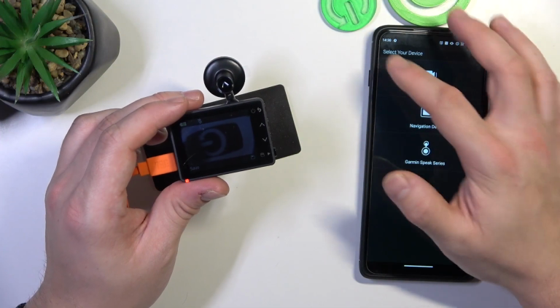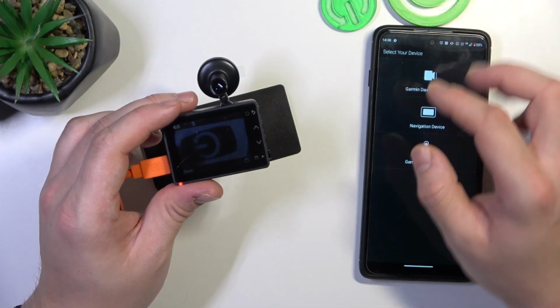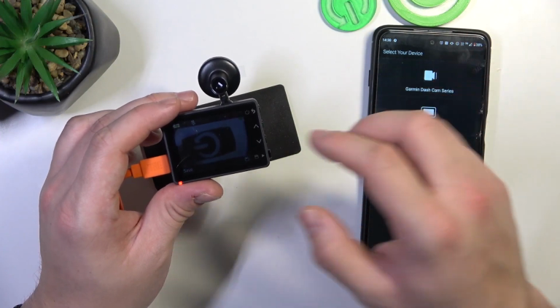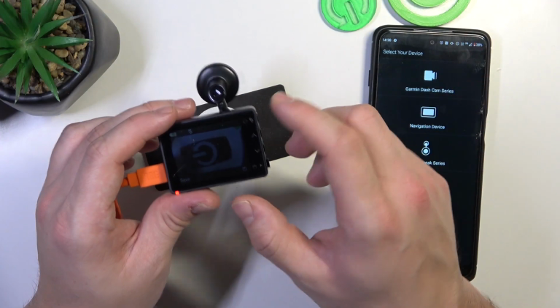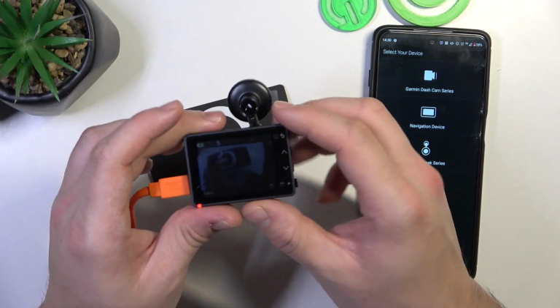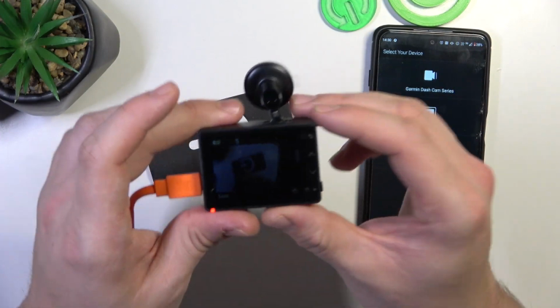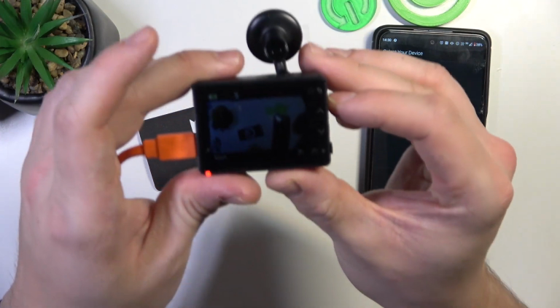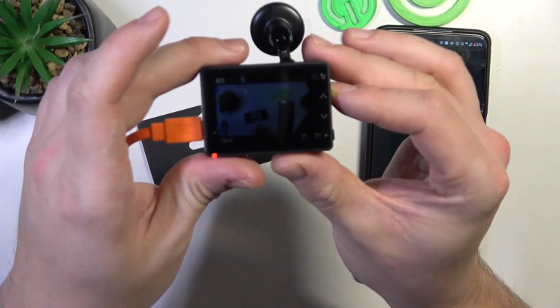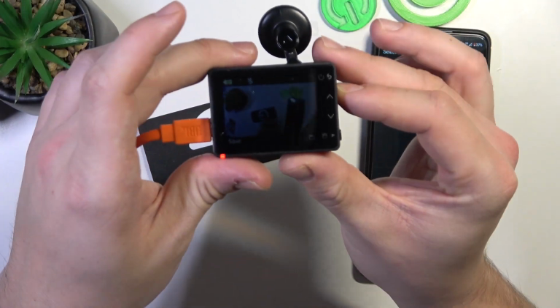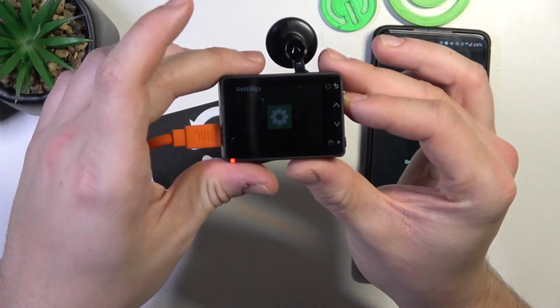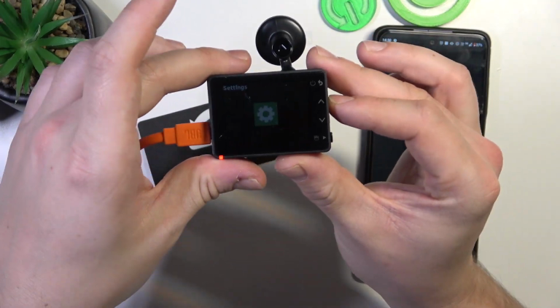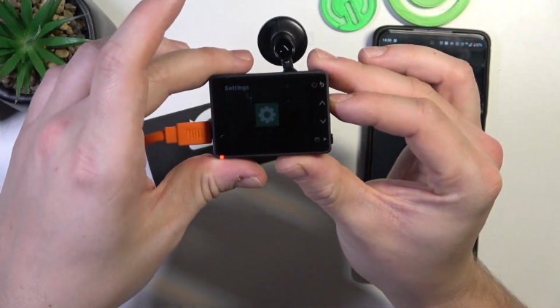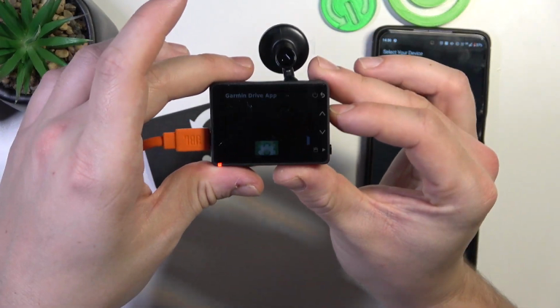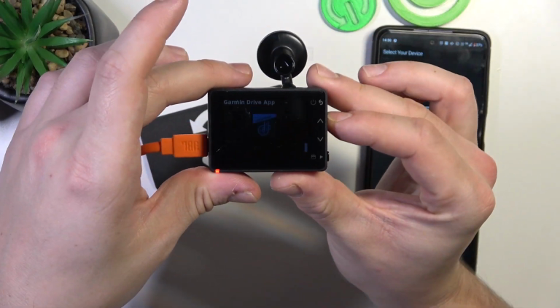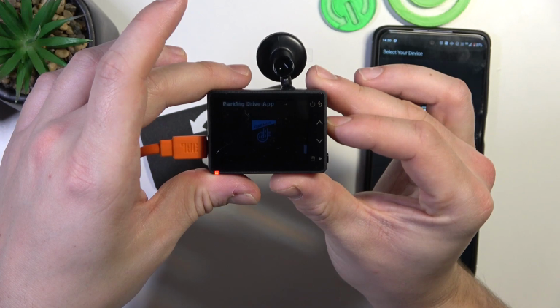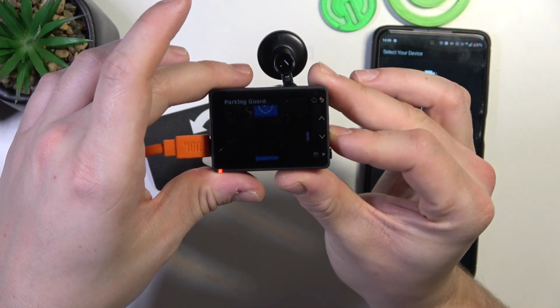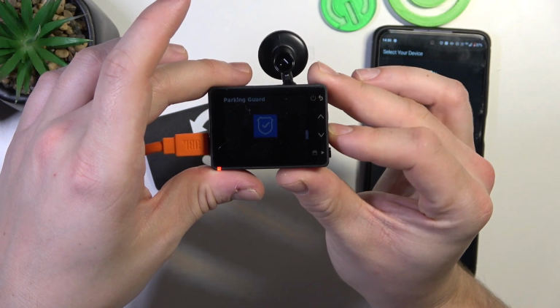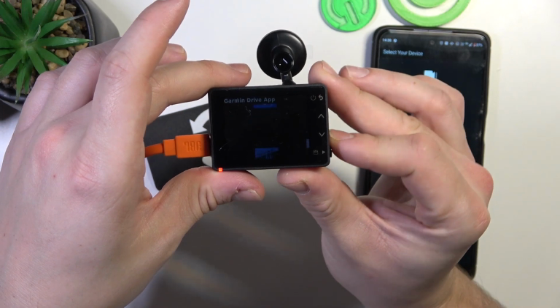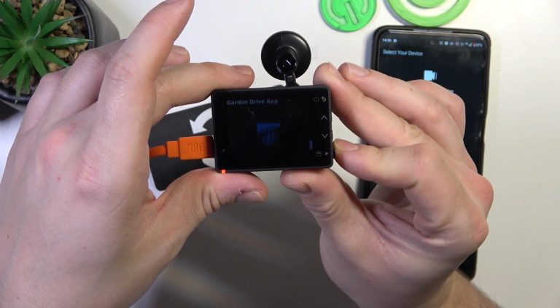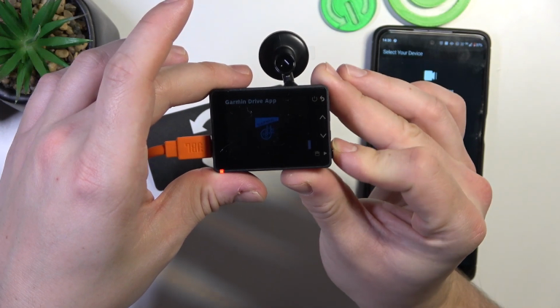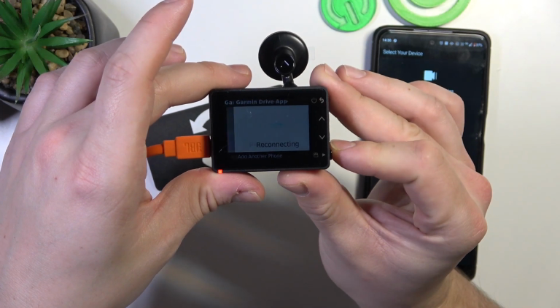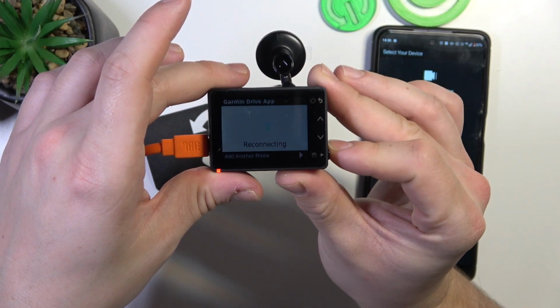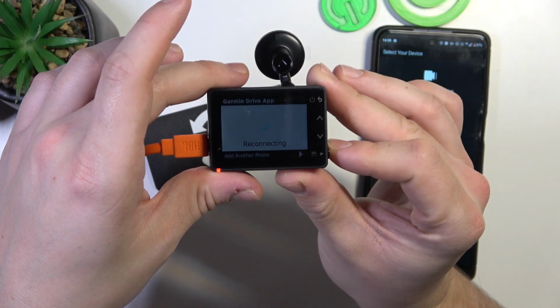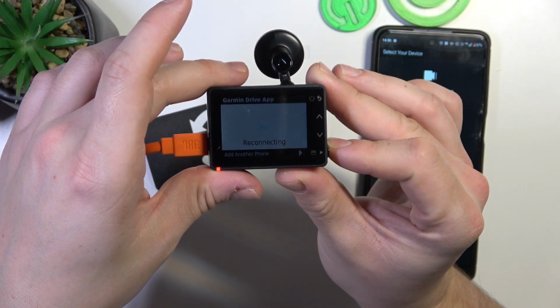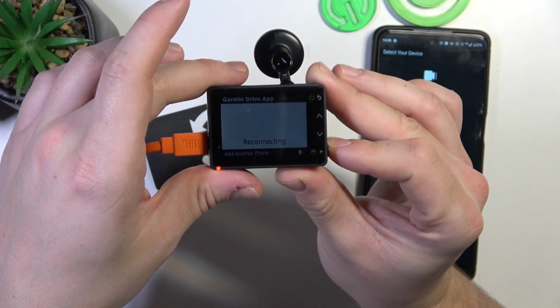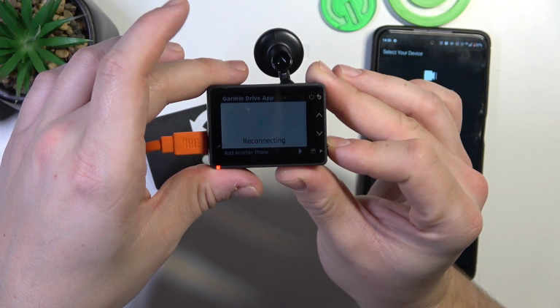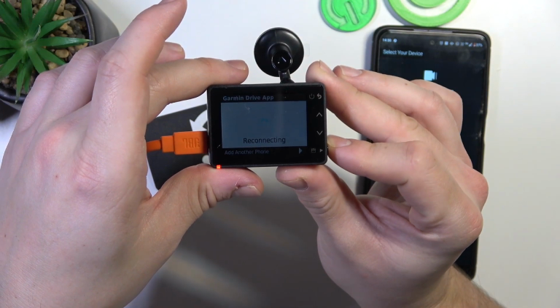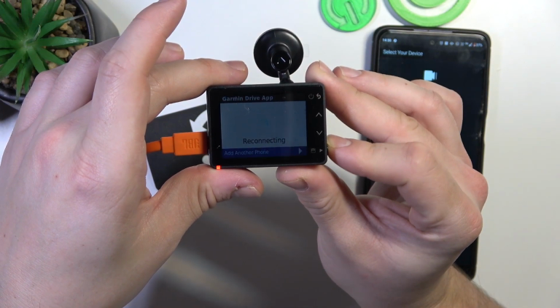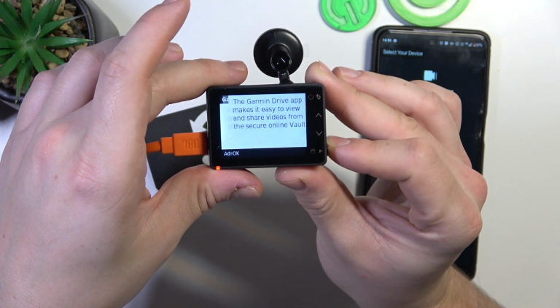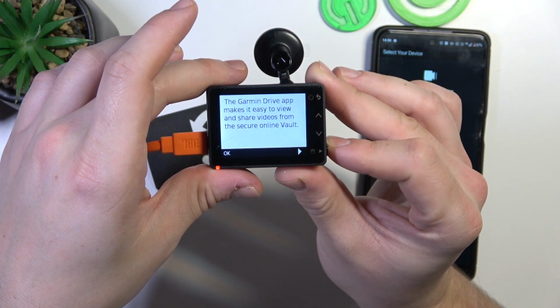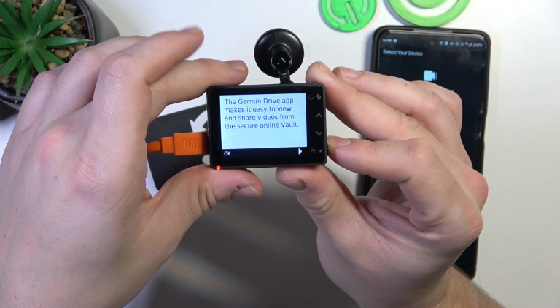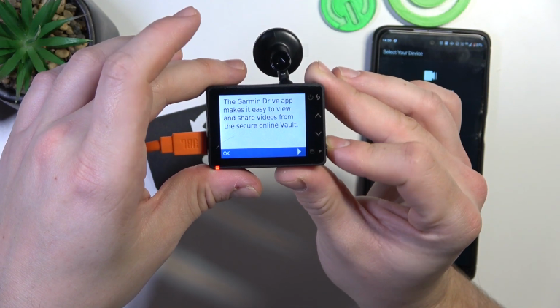In the beginning, on the camera, let's go to Garmin Drive app. Add another phone.